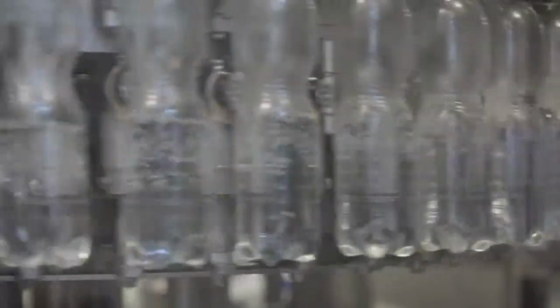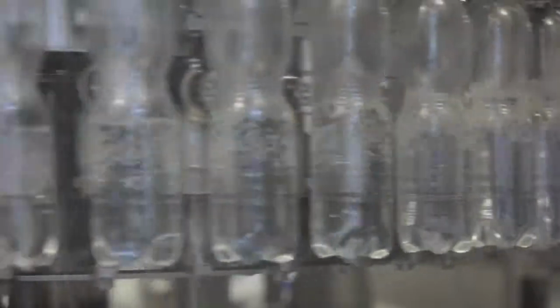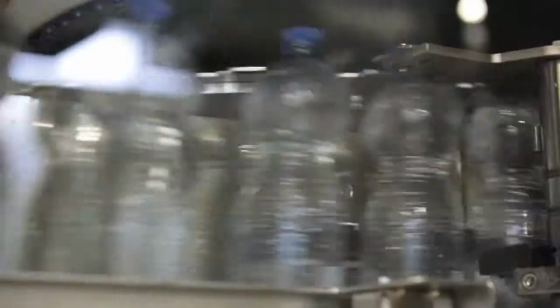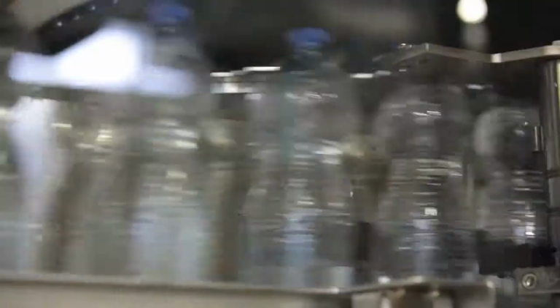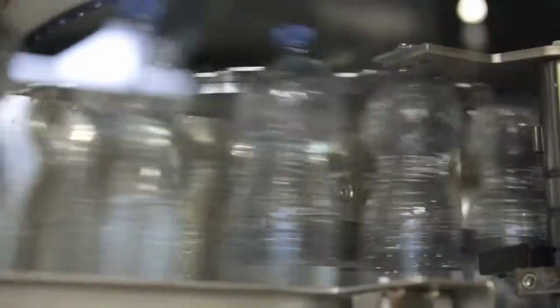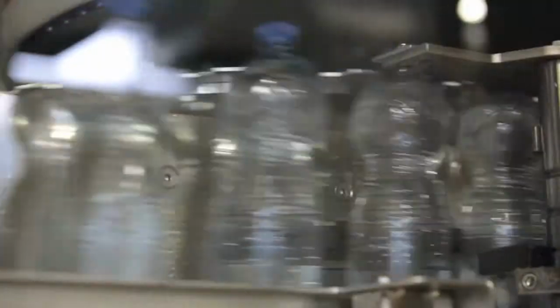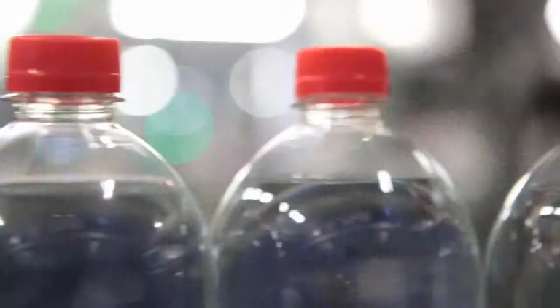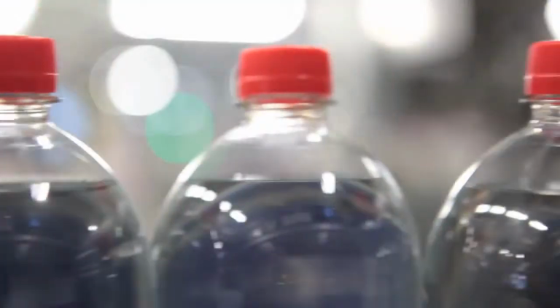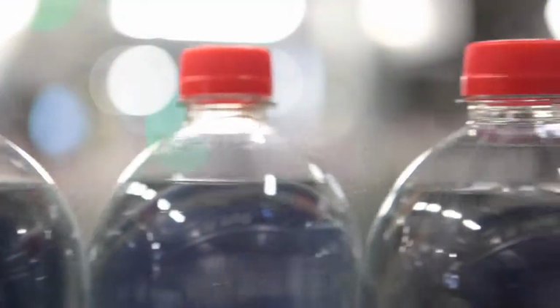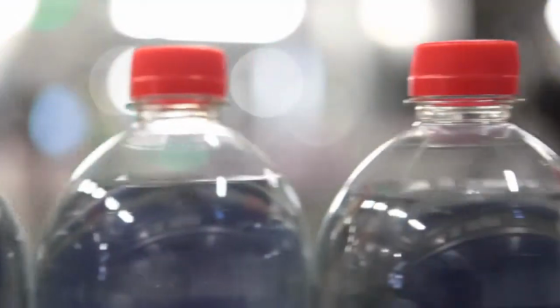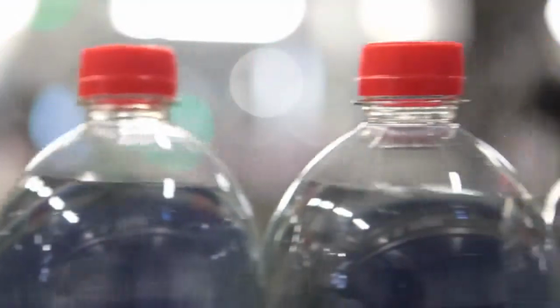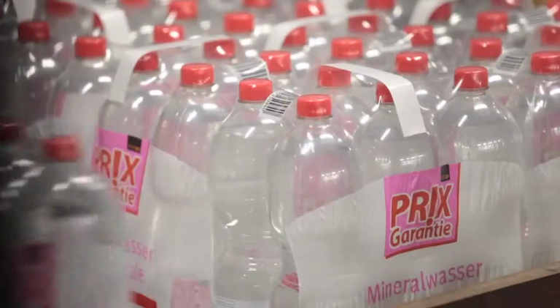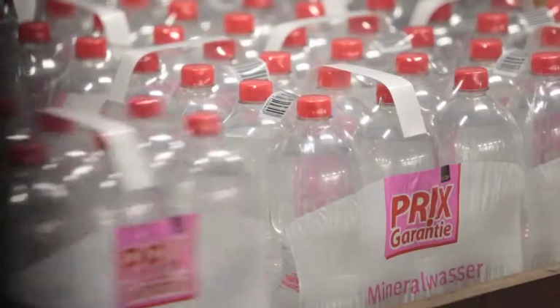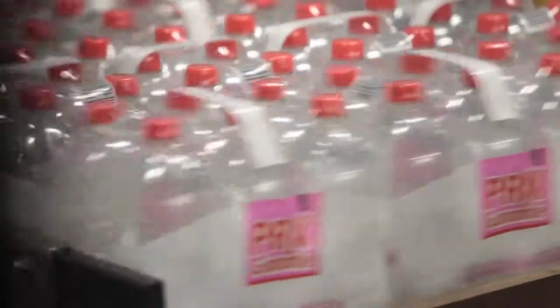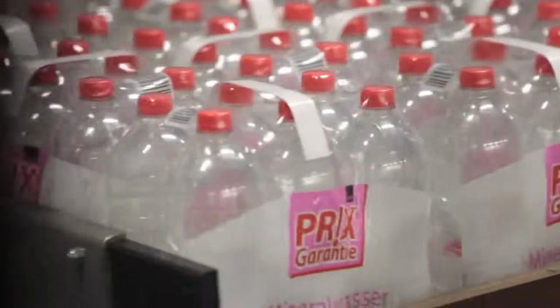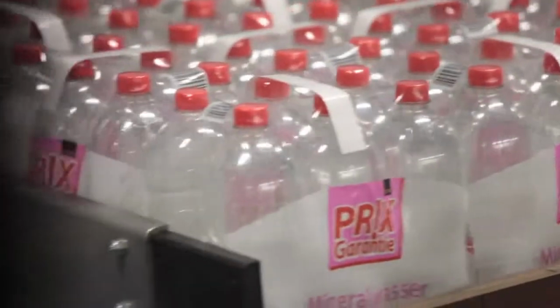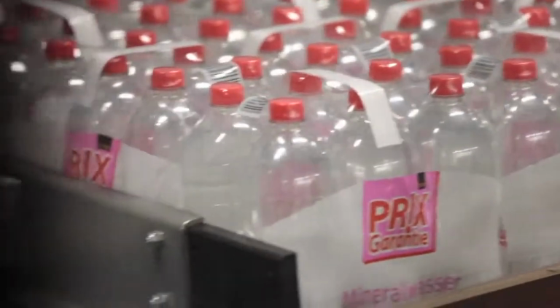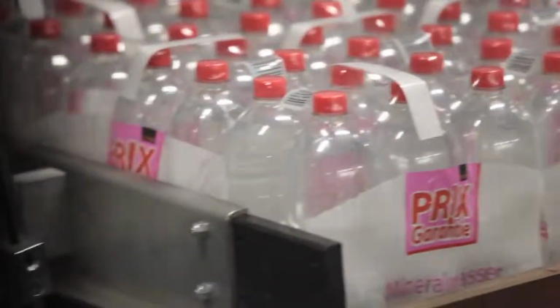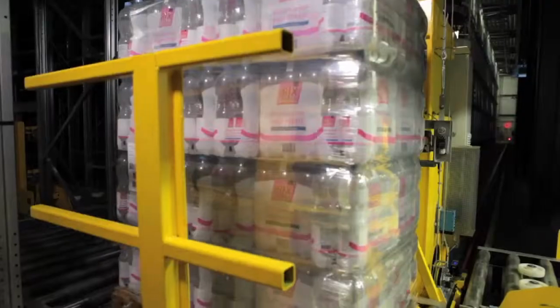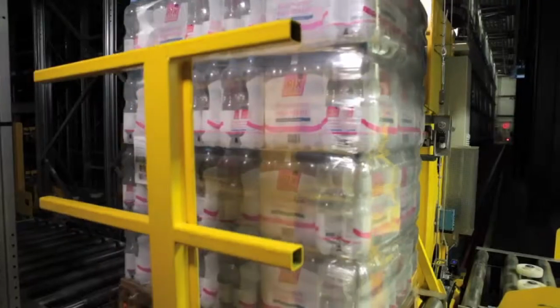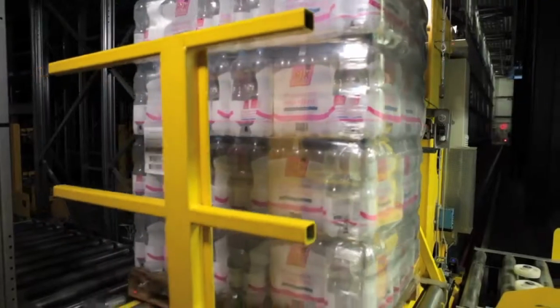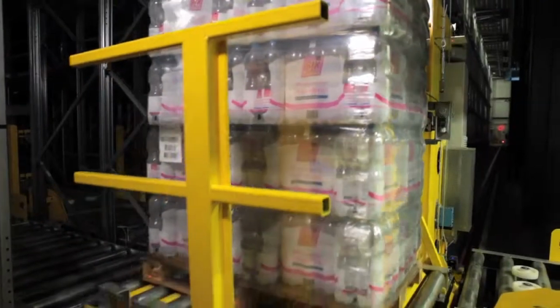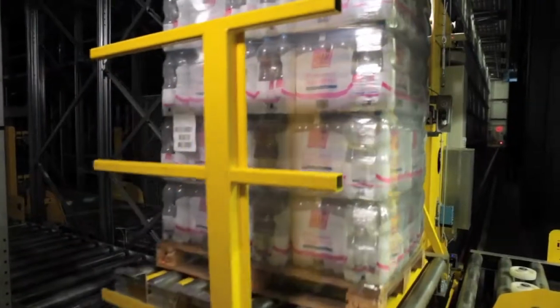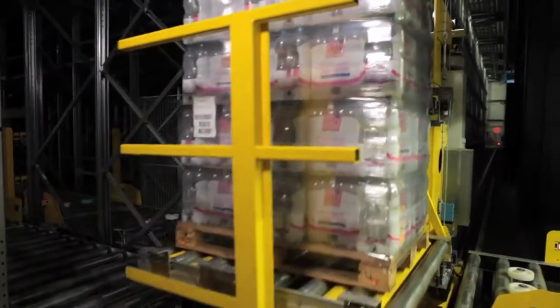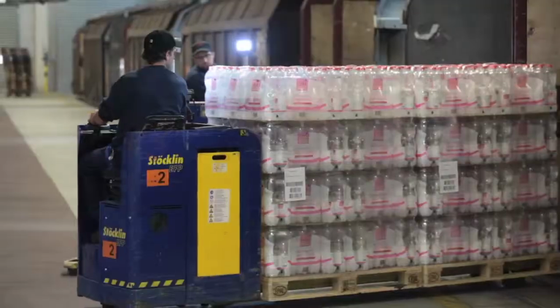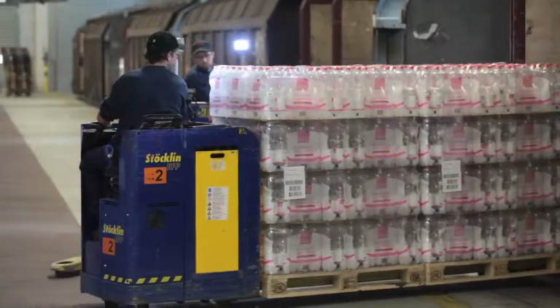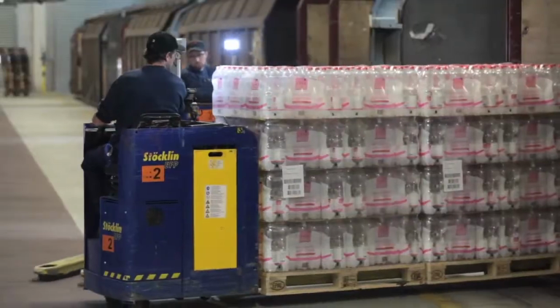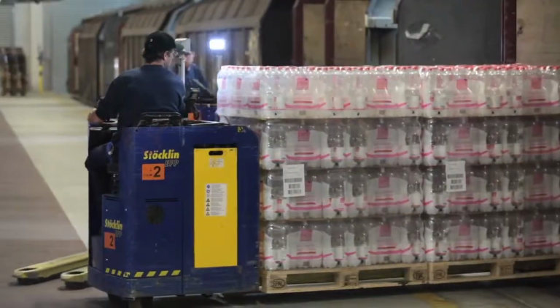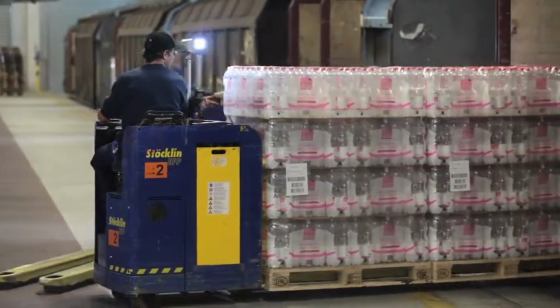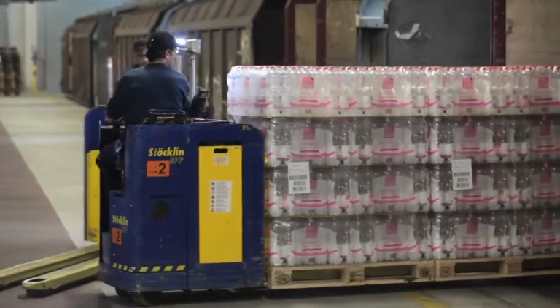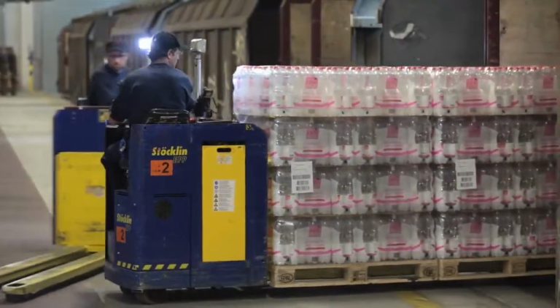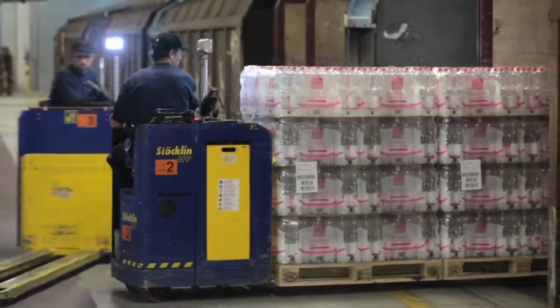From the moment the first bottle is produced, it takes just 12 minutes for a loaded pallet to be put on the freight wagon.